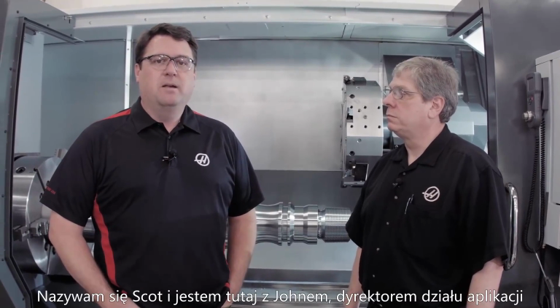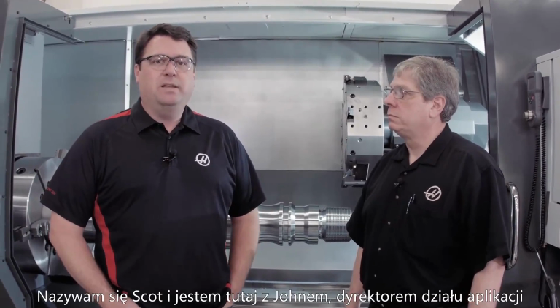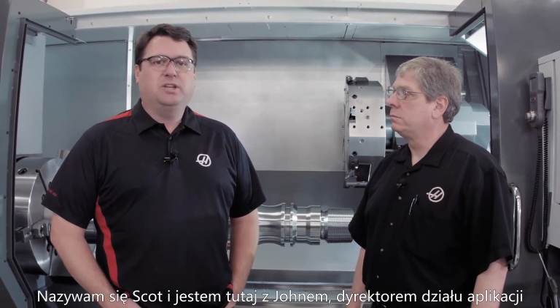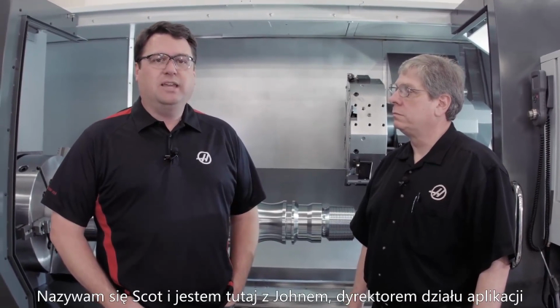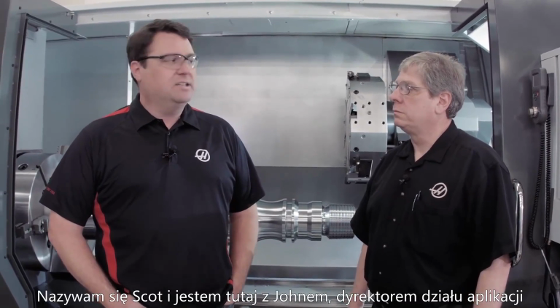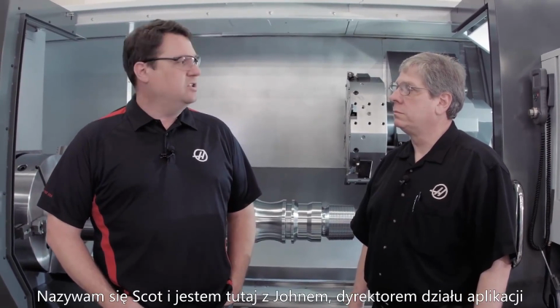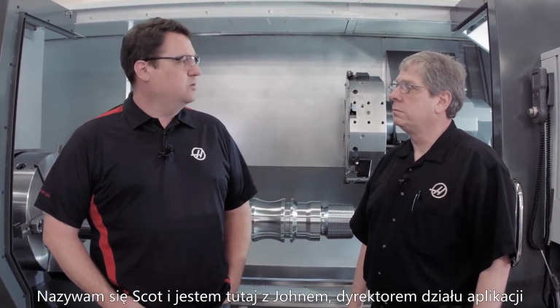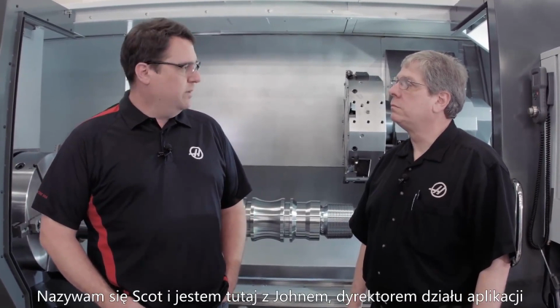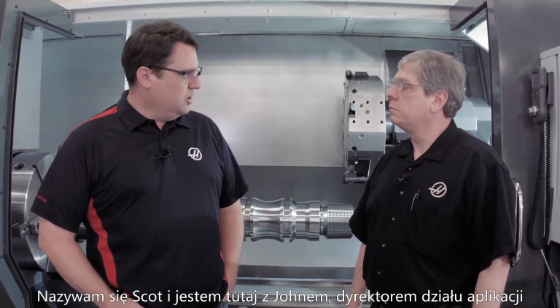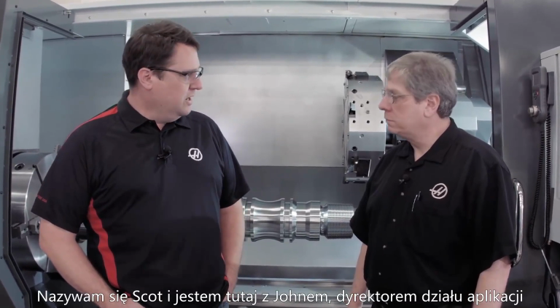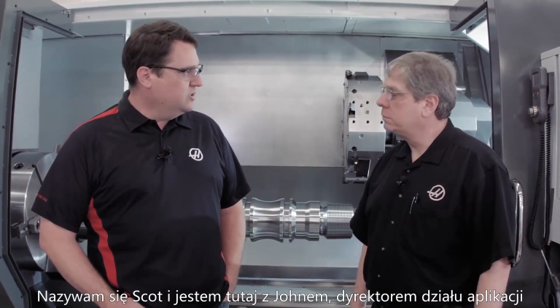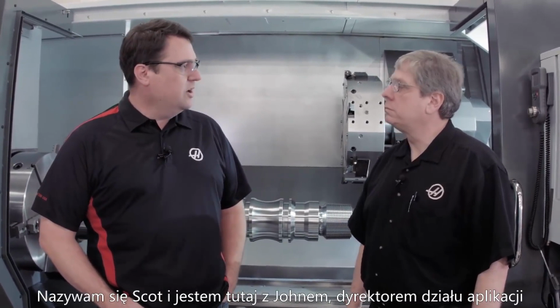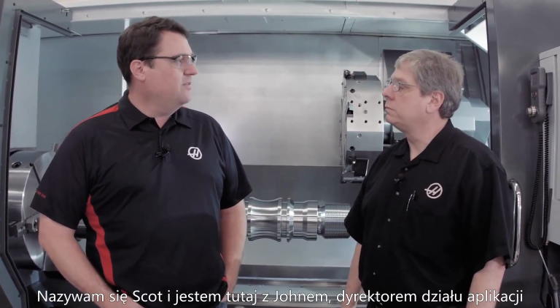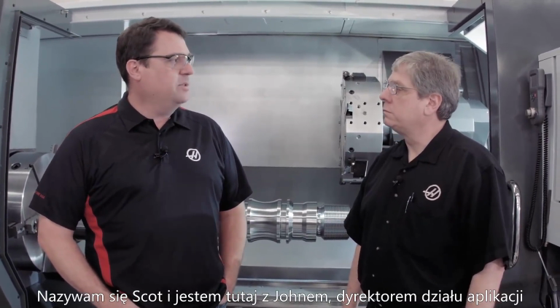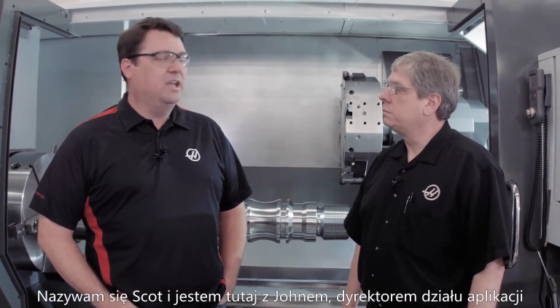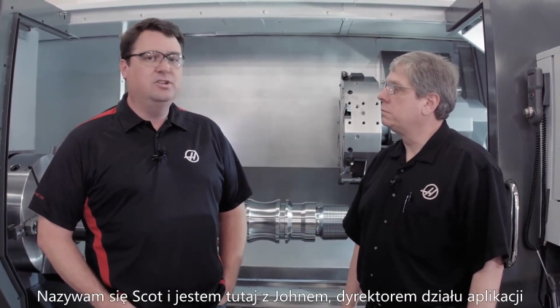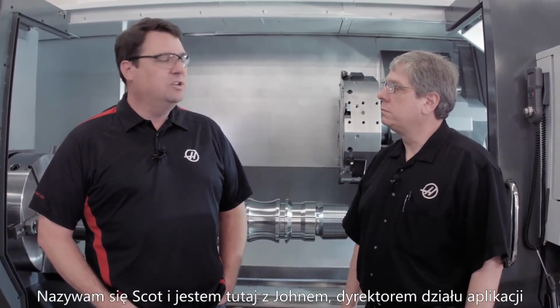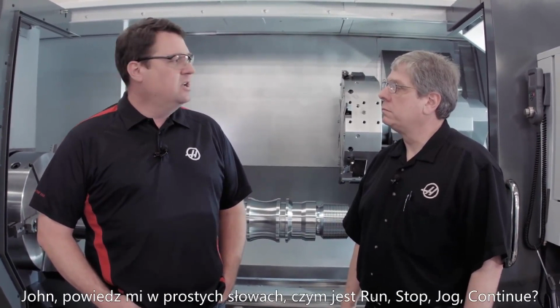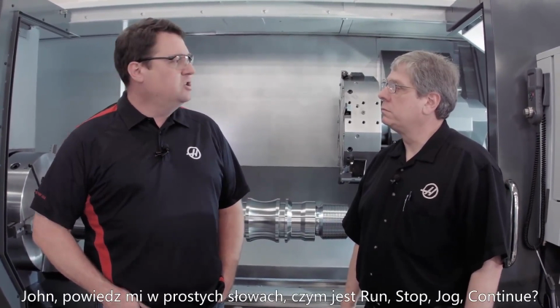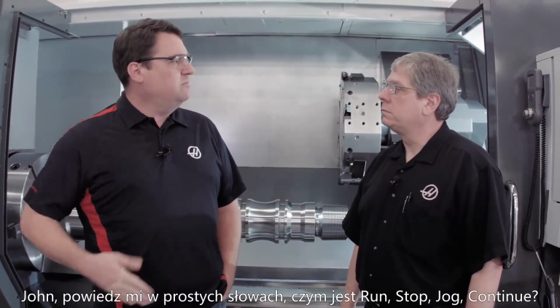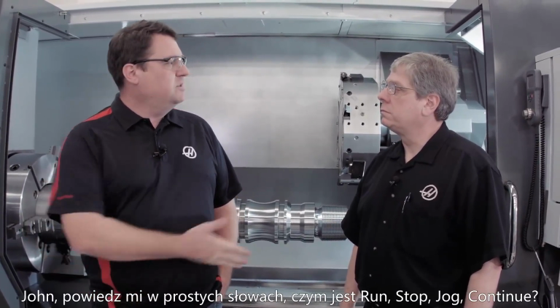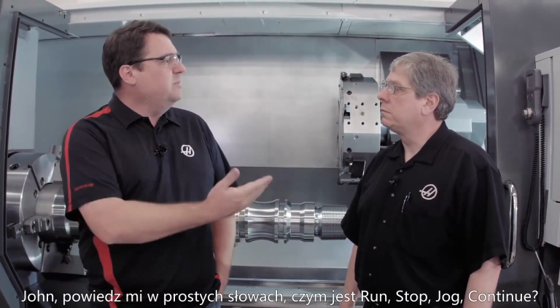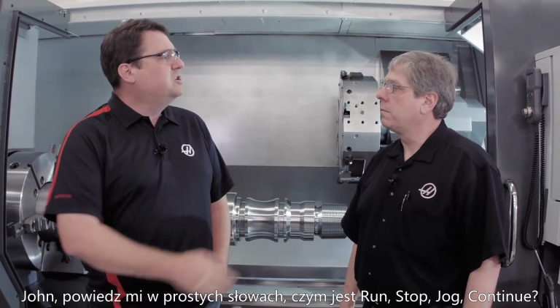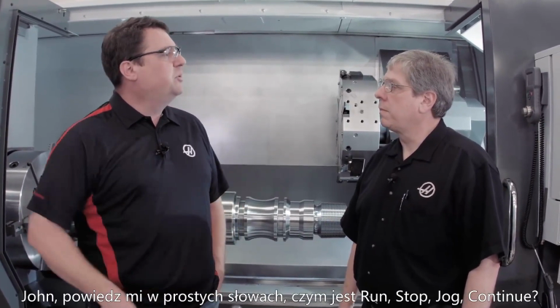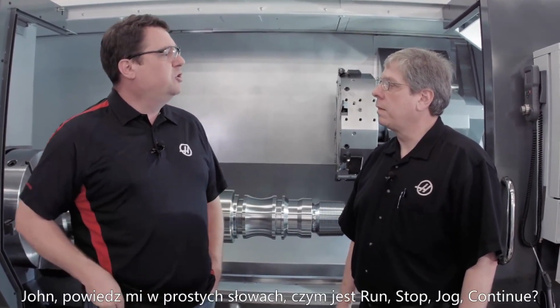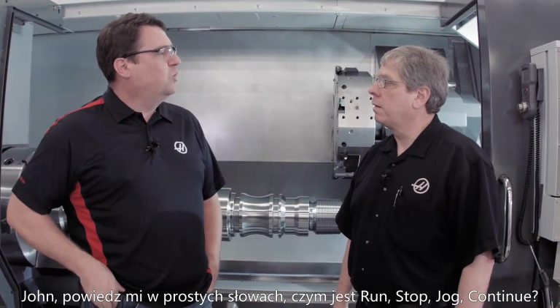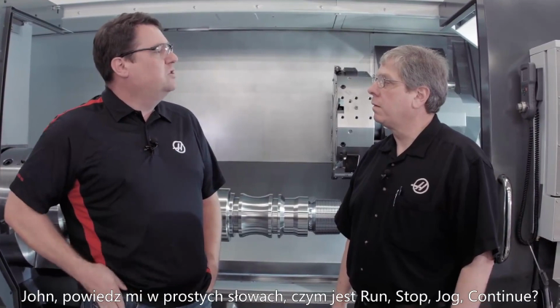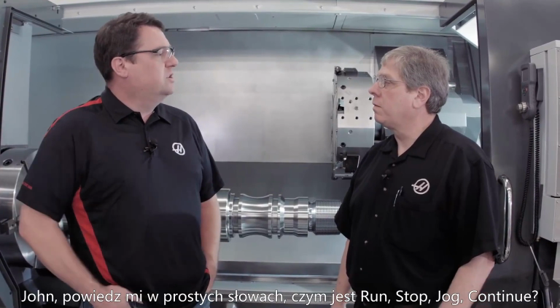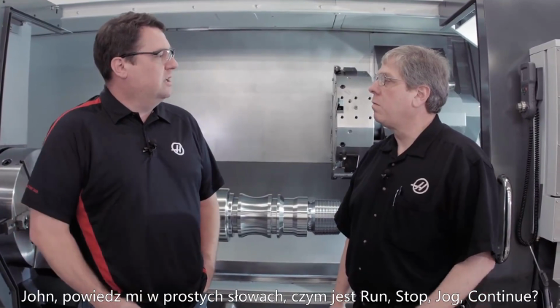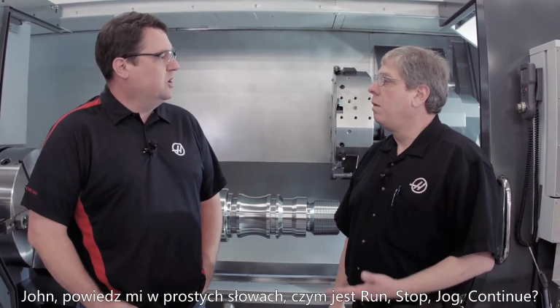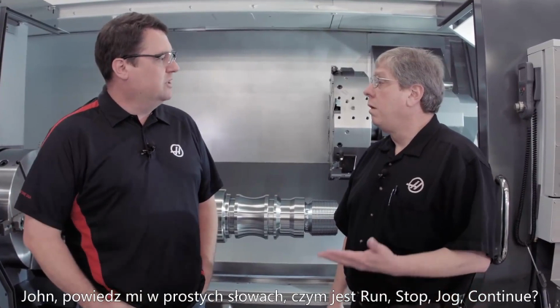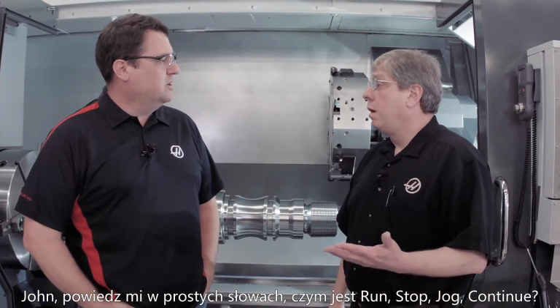My name is Scott Gassich, and I'm joined by John Nelson, our head of applications. John, tell me in simple terms, what is Run, Stop, Jog, Continue?